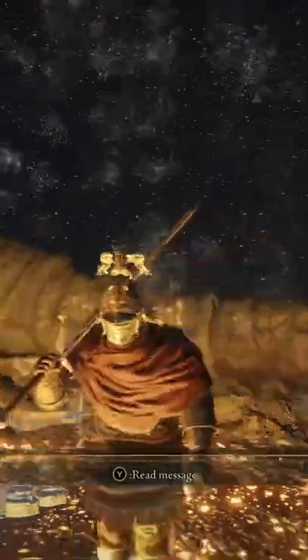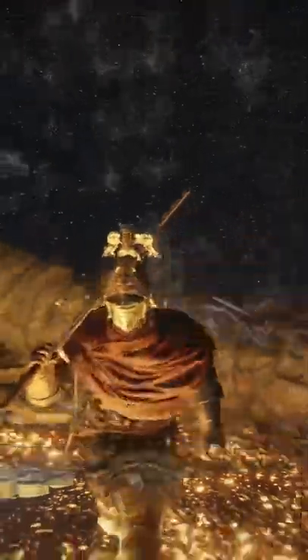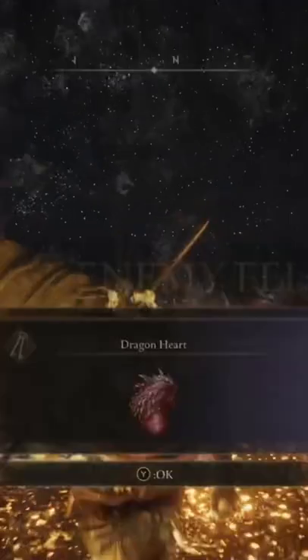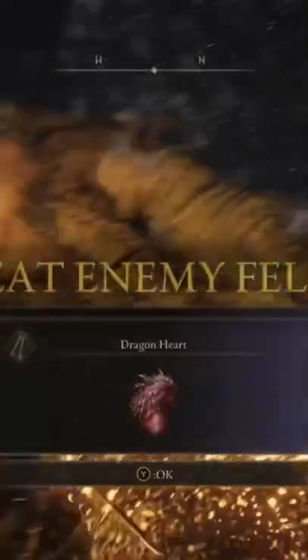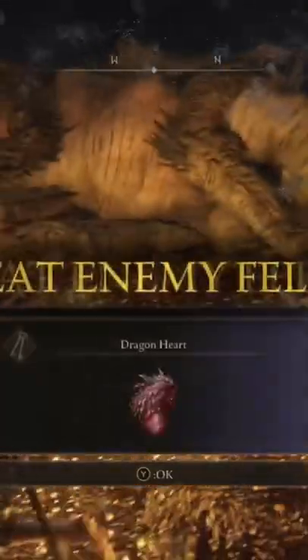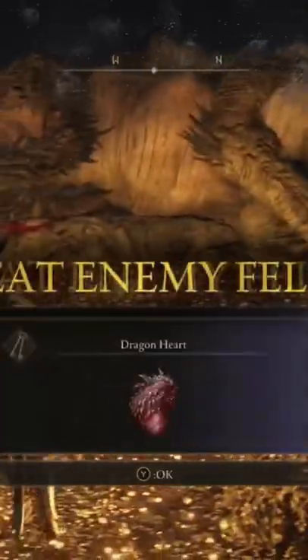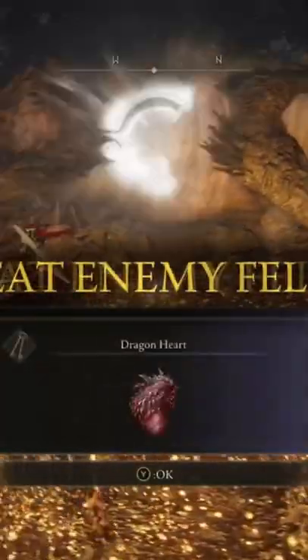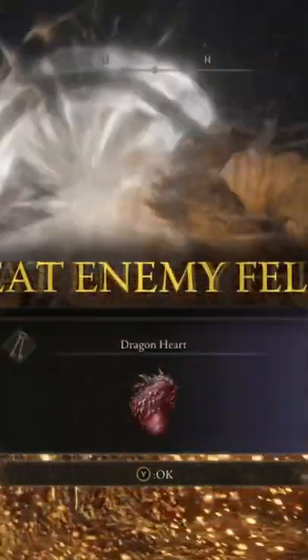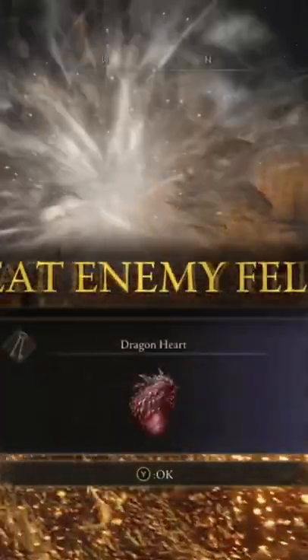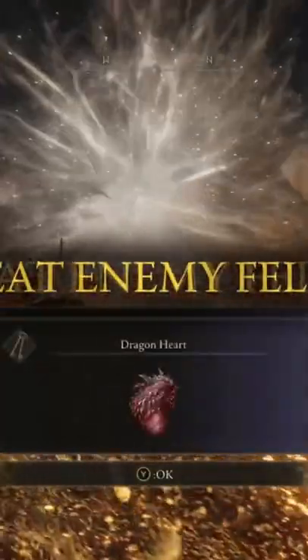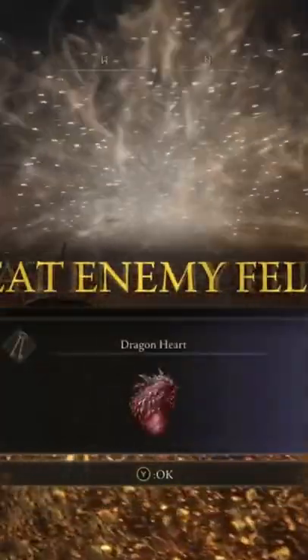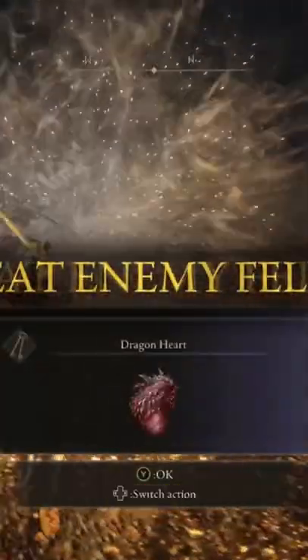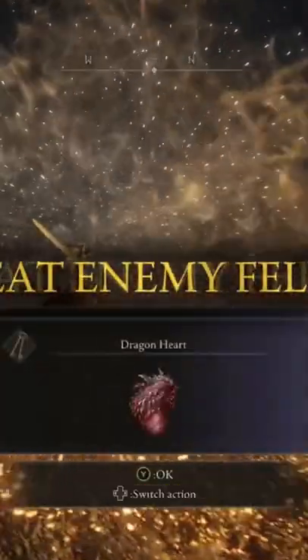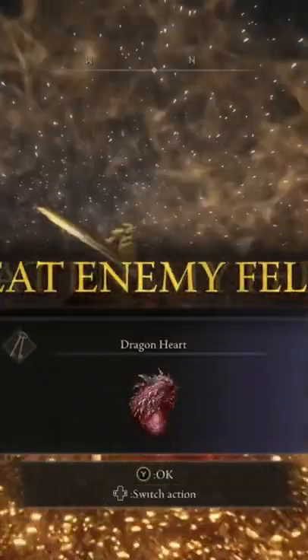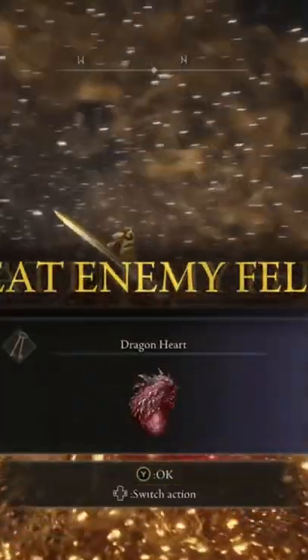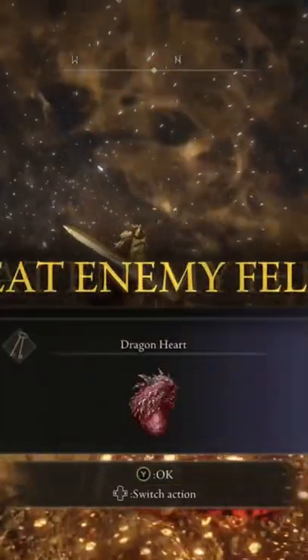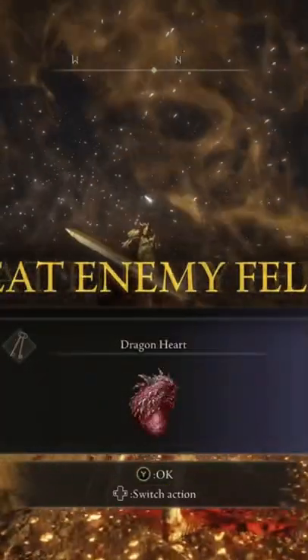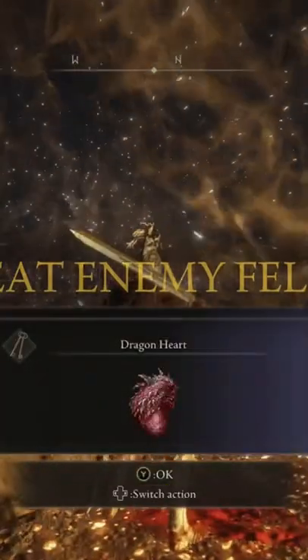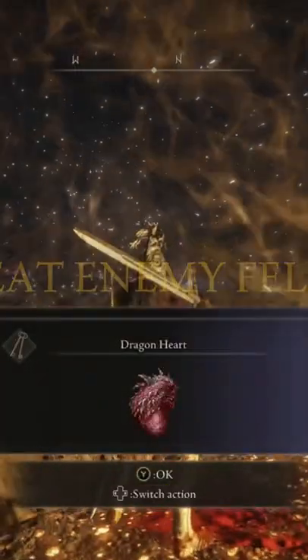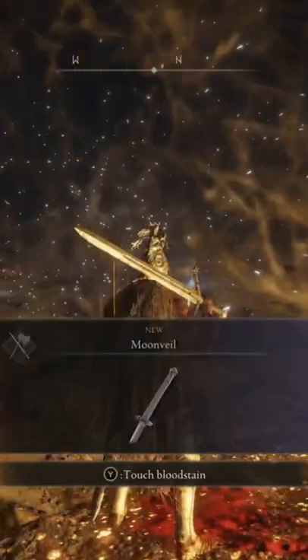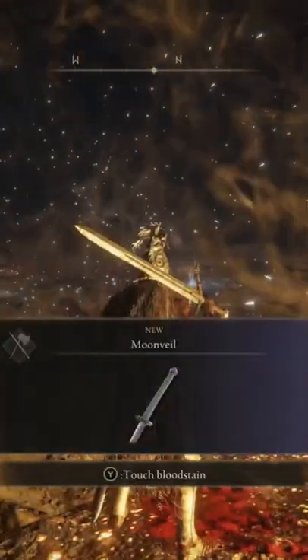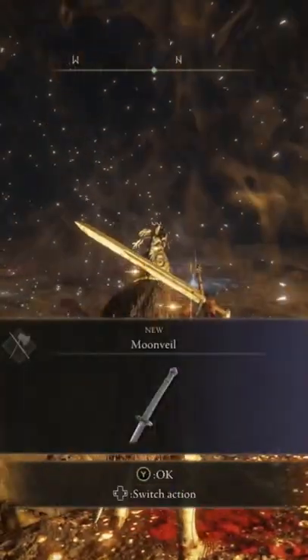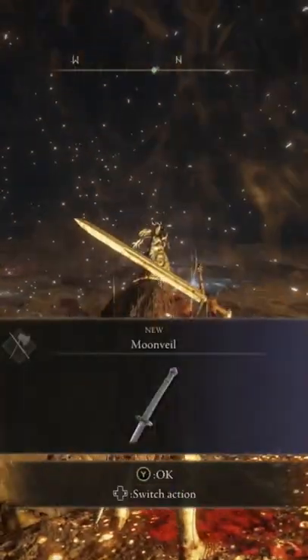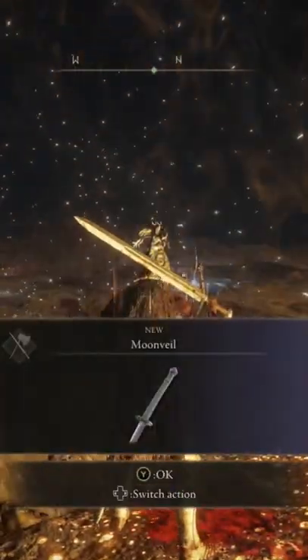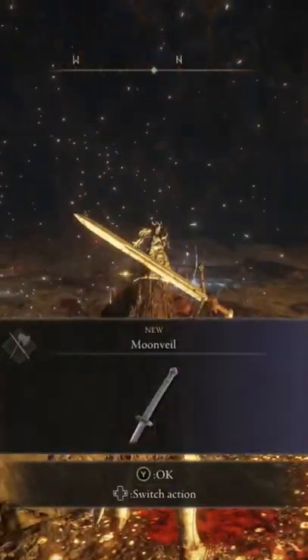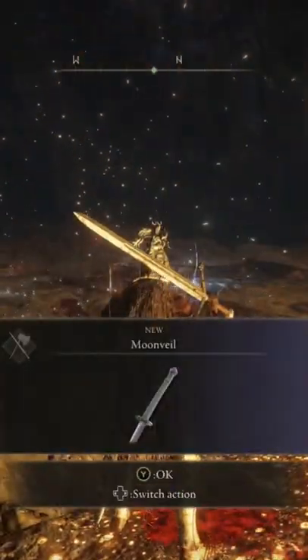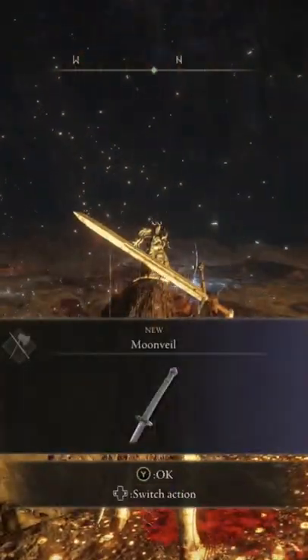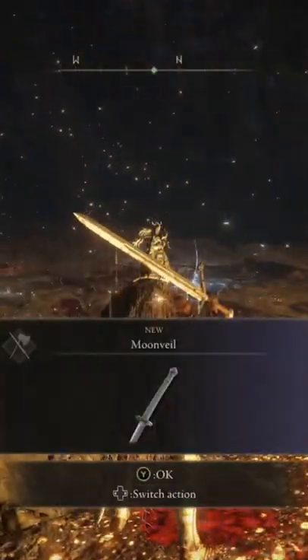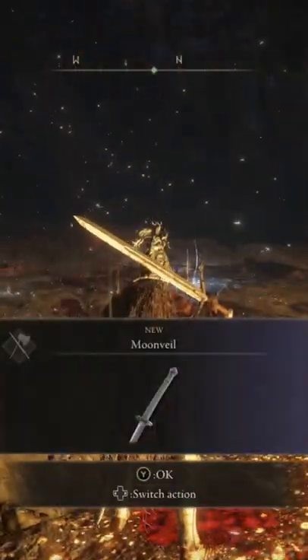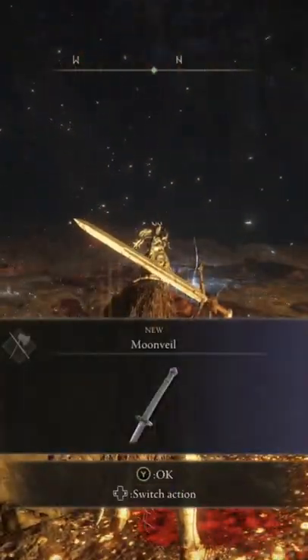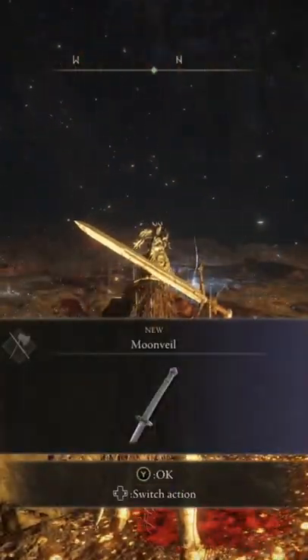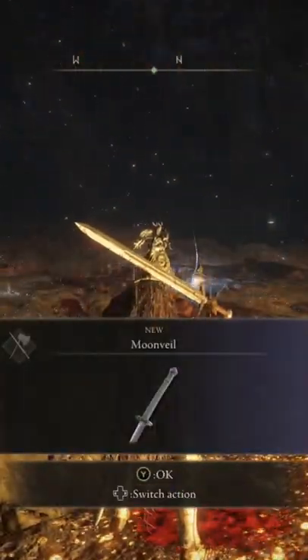Once you're in the dungeon, go to the bottom, fight the Magma Dragon — it'll drop a Dragonheart and also the Moonveil Katana.